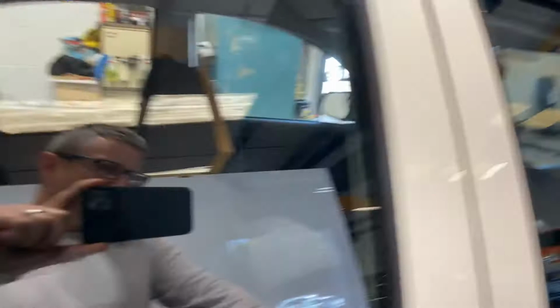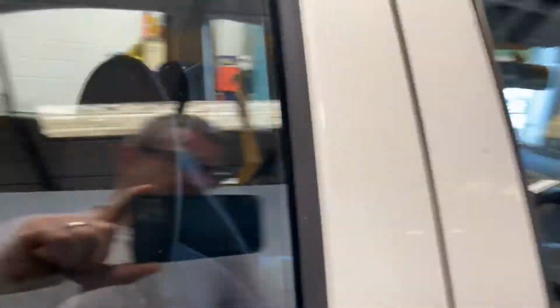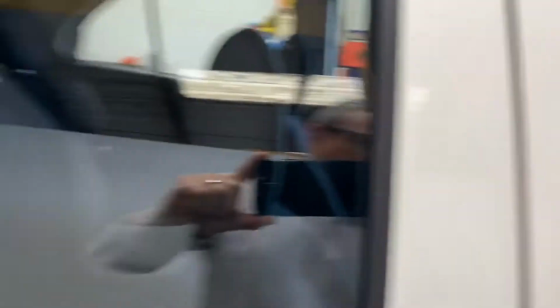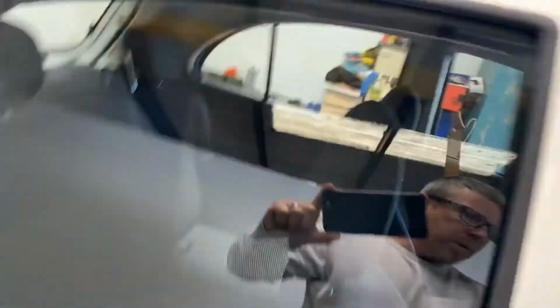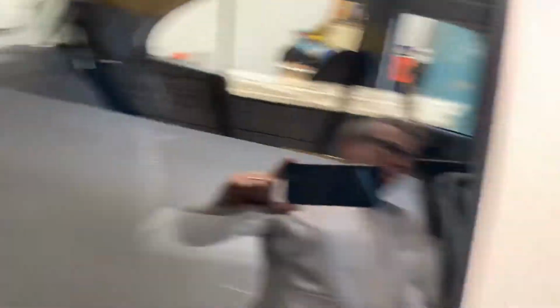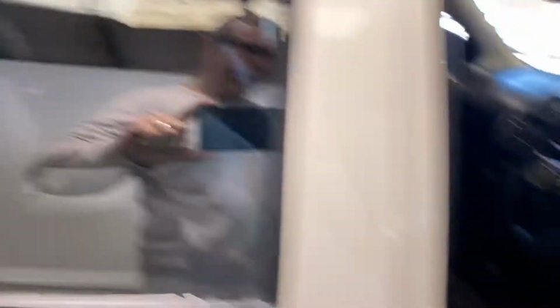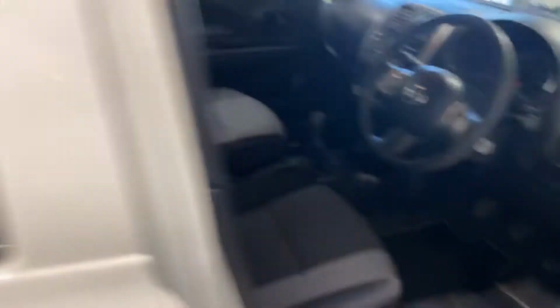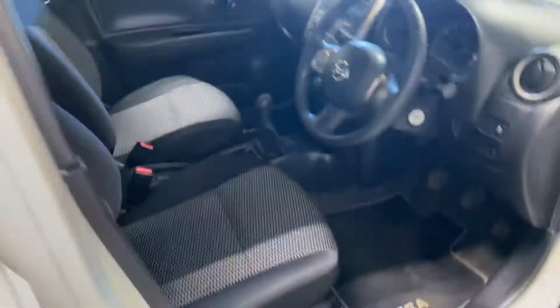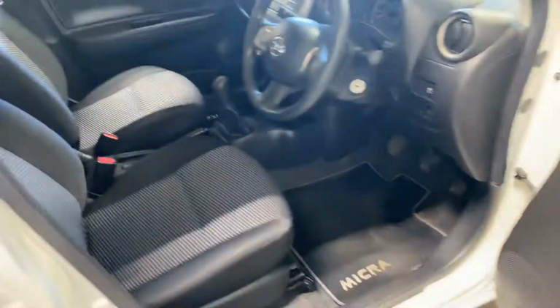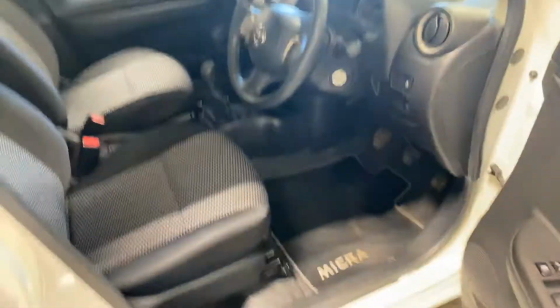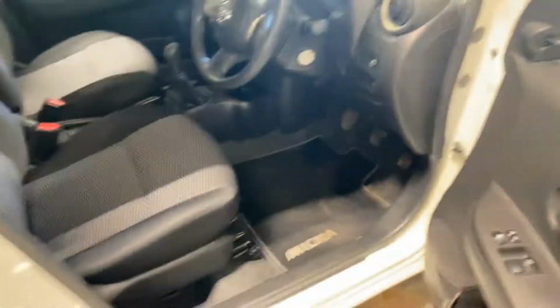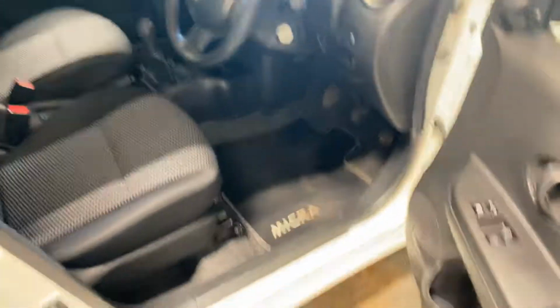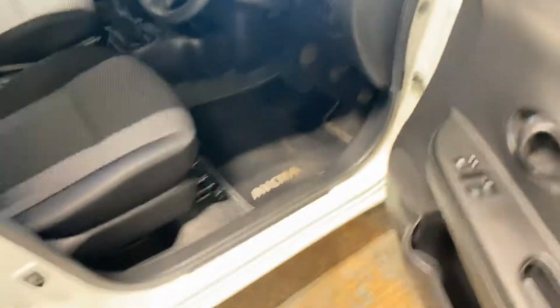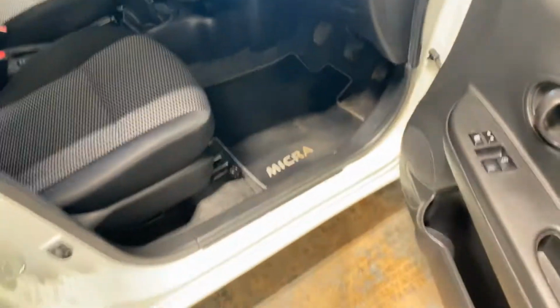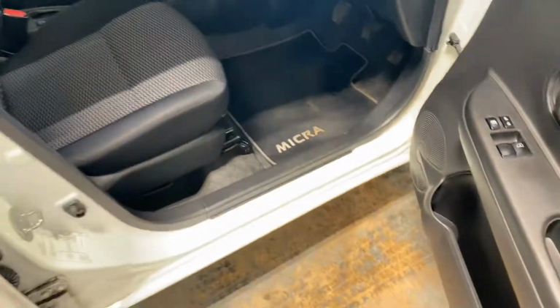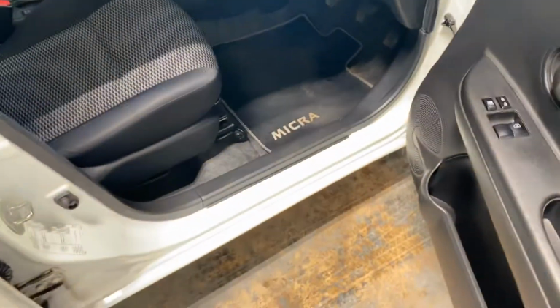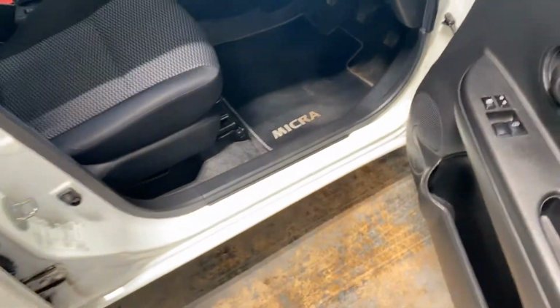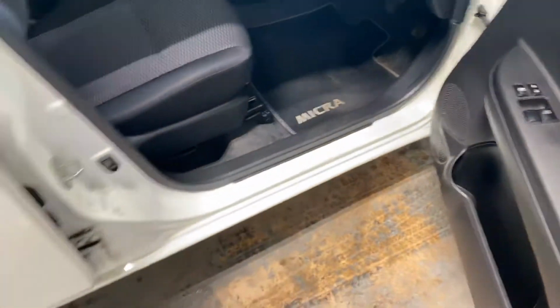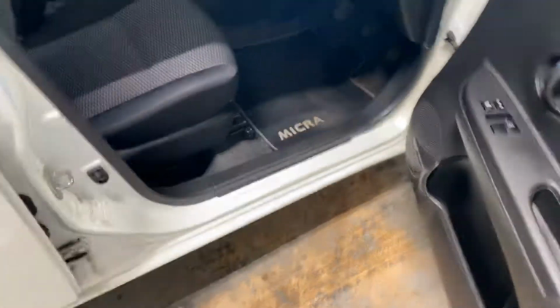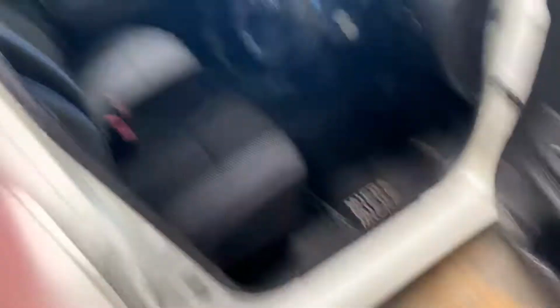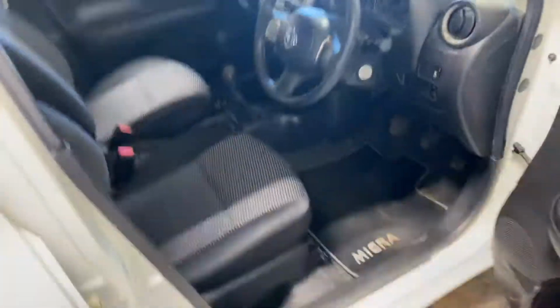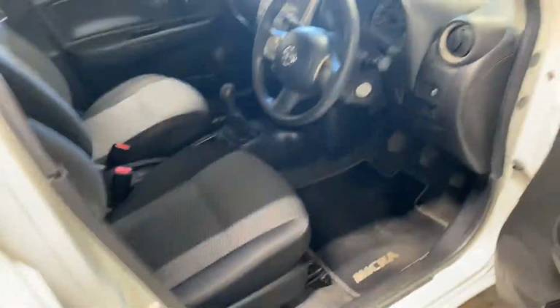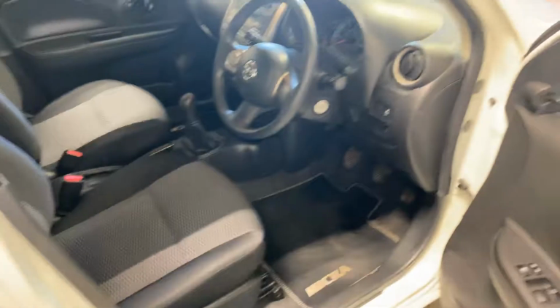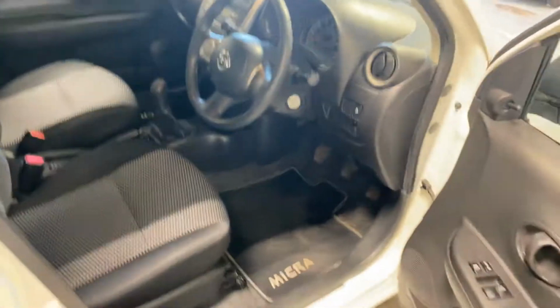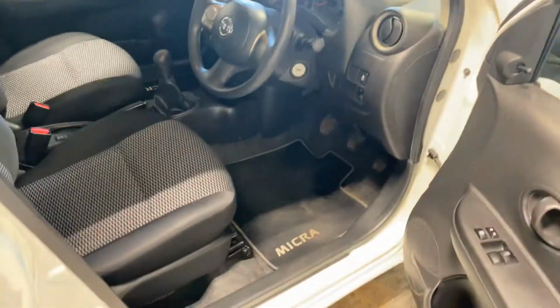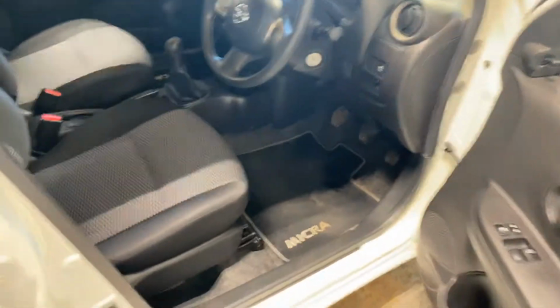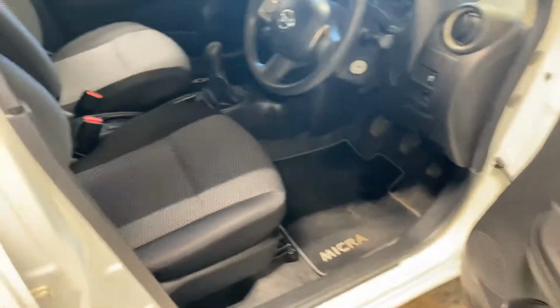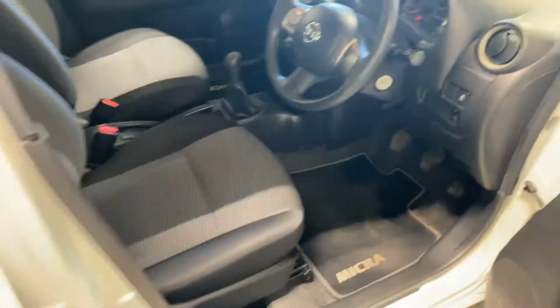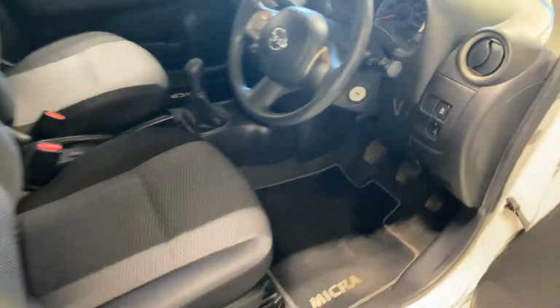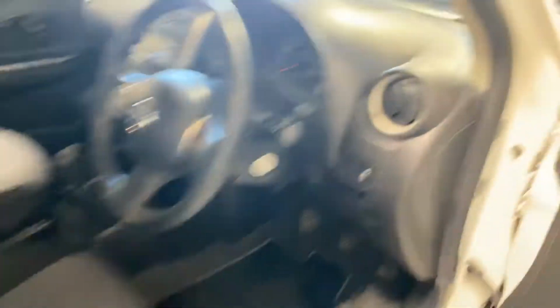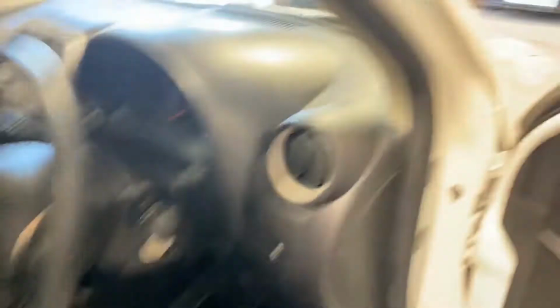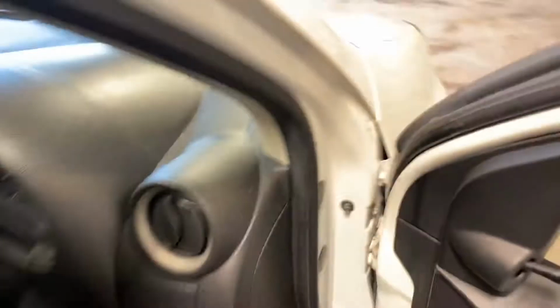I'm just hoping I've got the key for this. I've got the Micra mats, which is a nice wee touch. Here we go, got the keys.